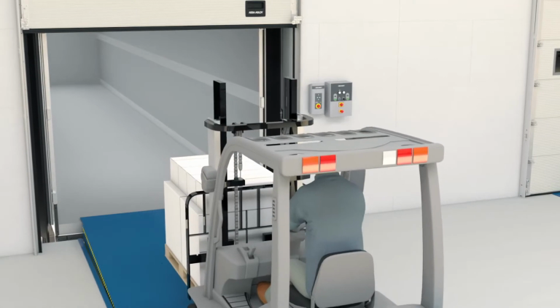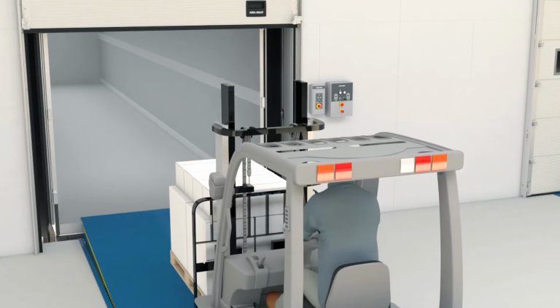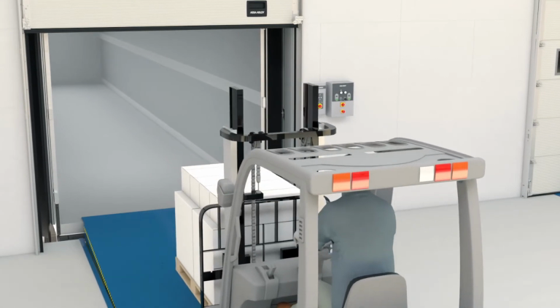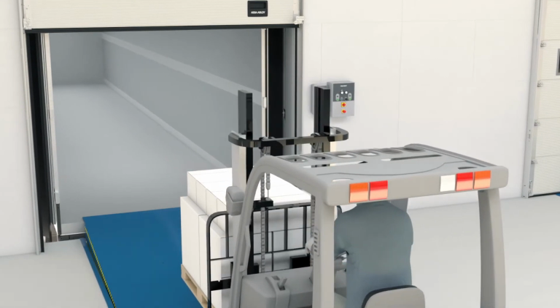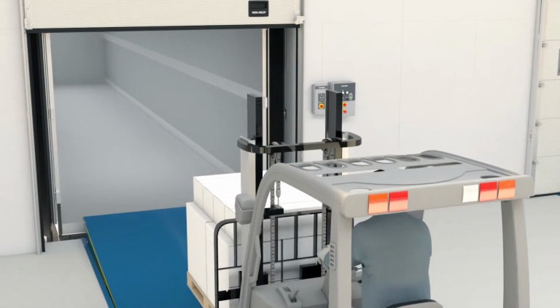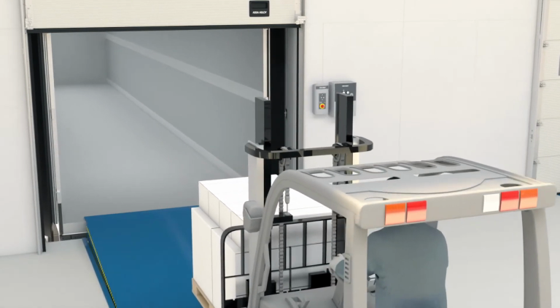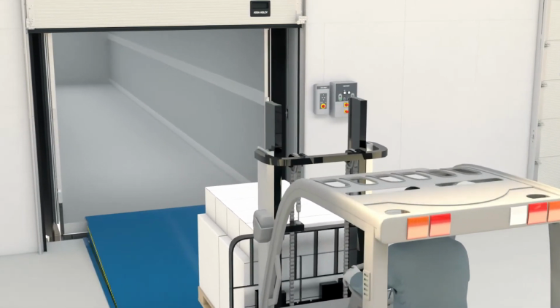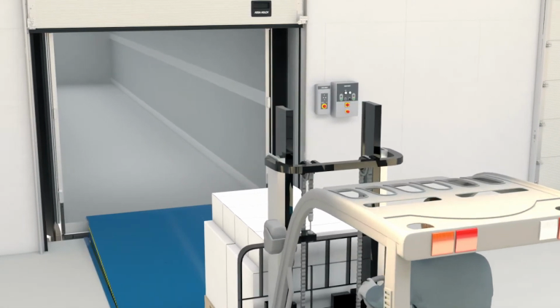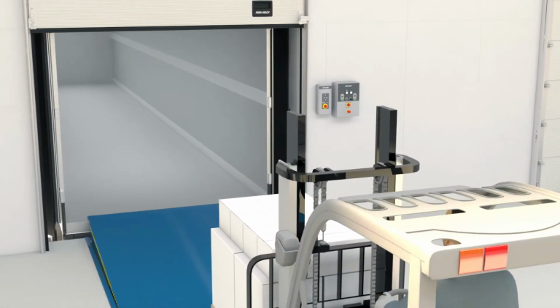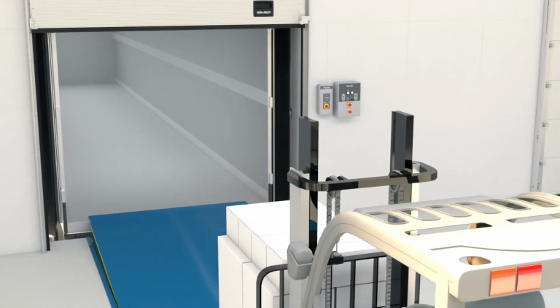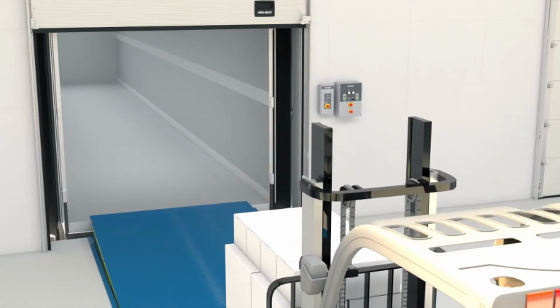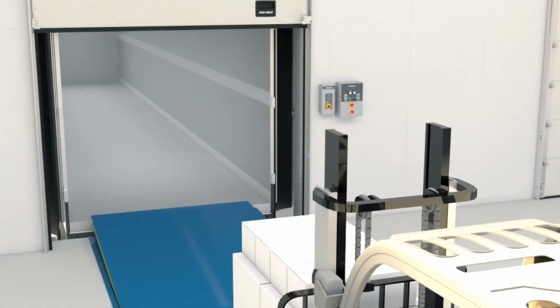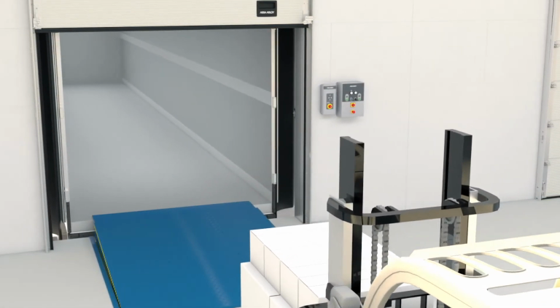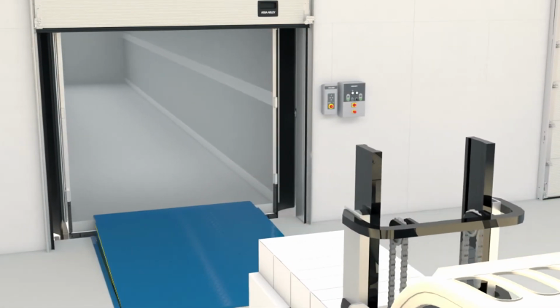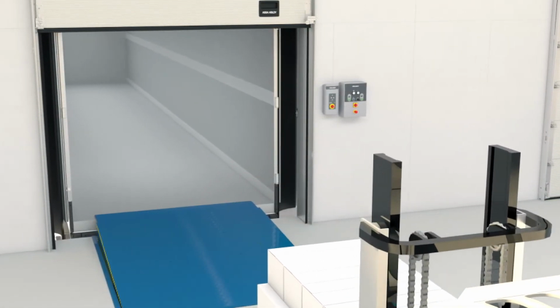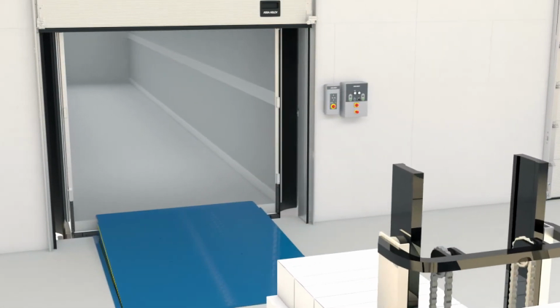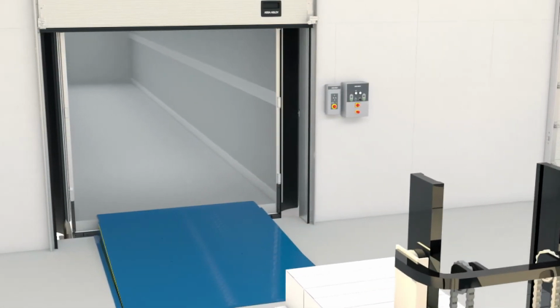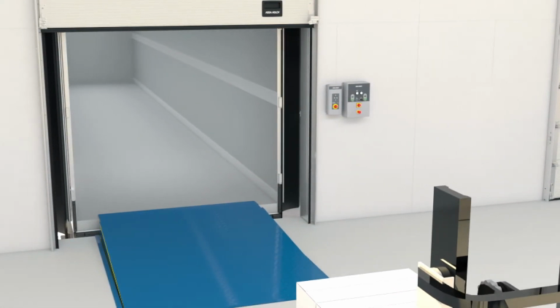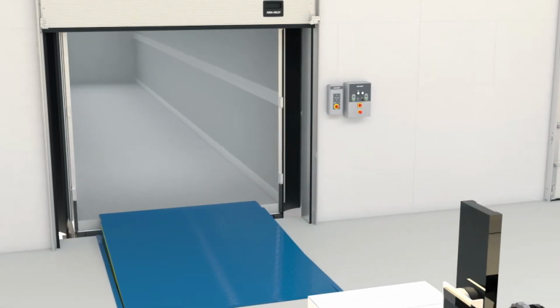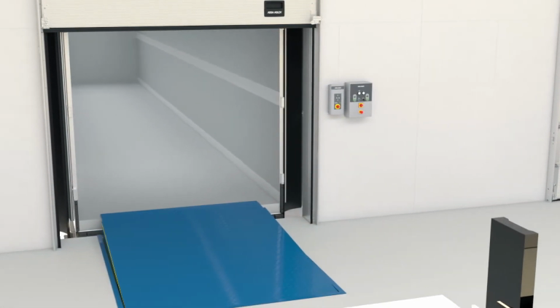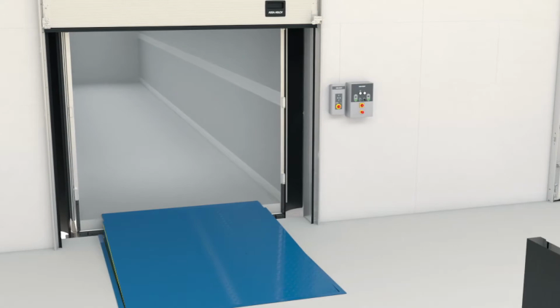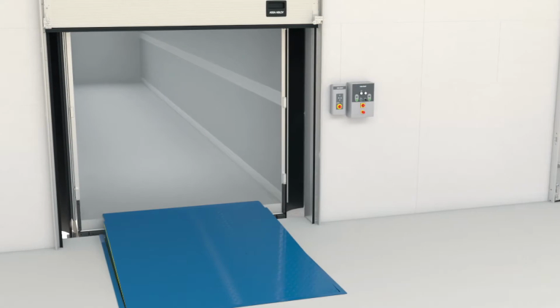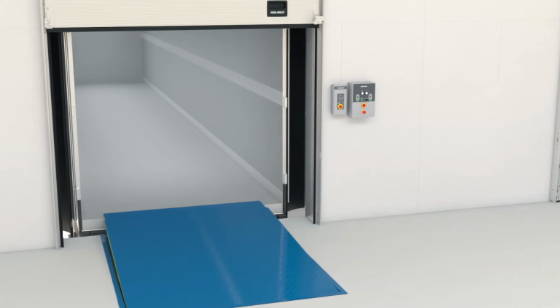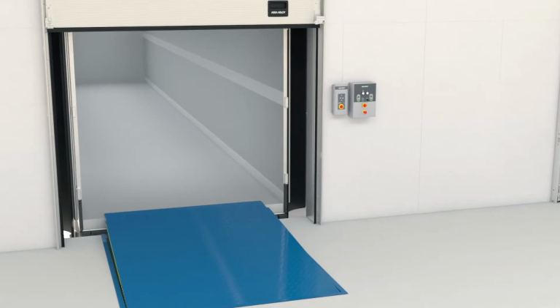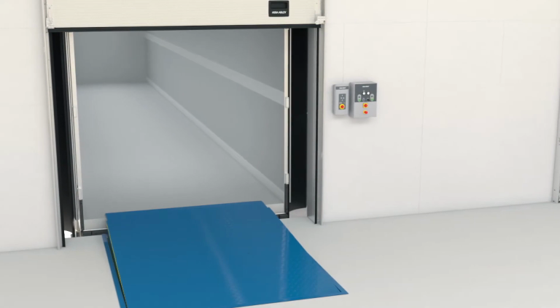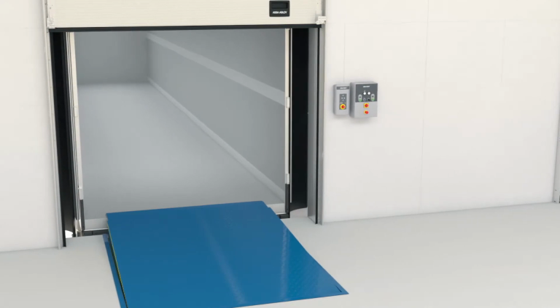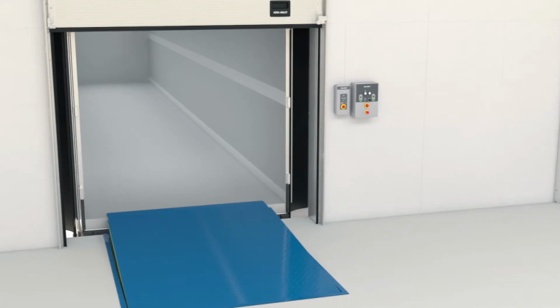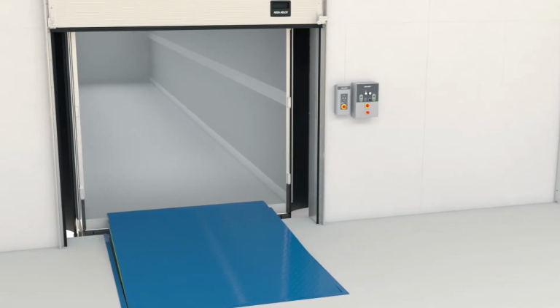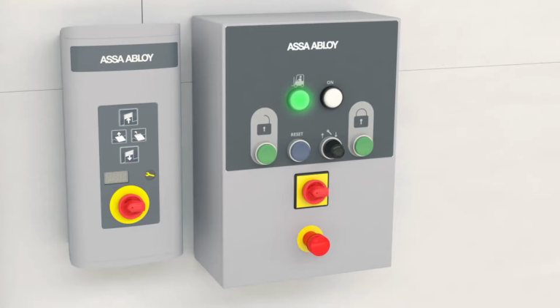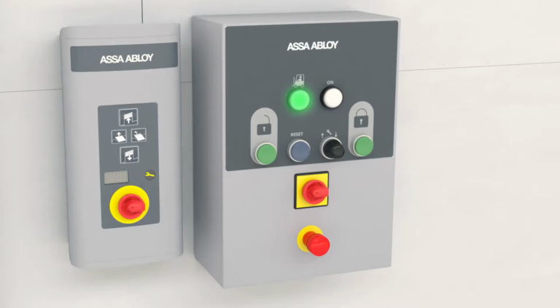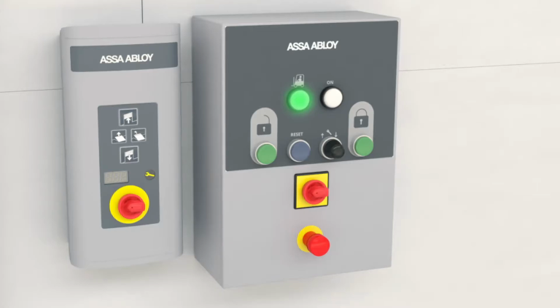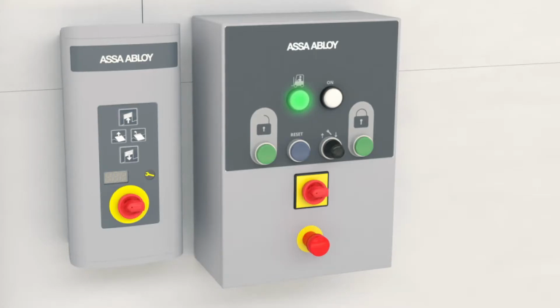For maximum safety at your loading bays, look no further than the ASA ABLOID automatic restraint system.